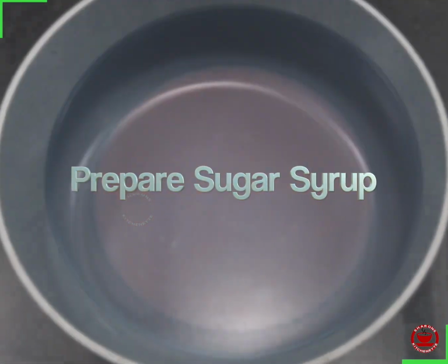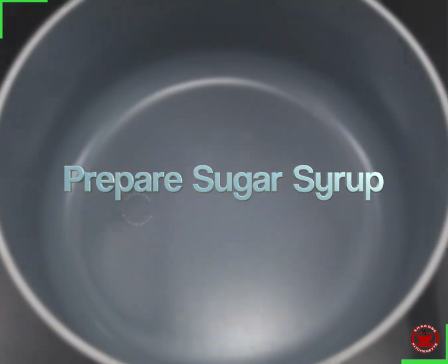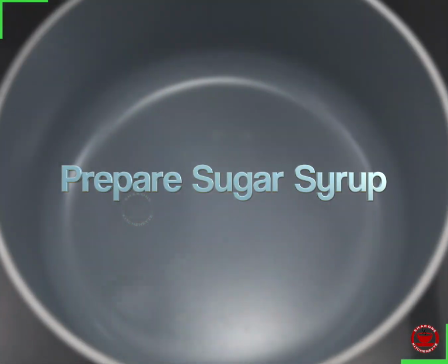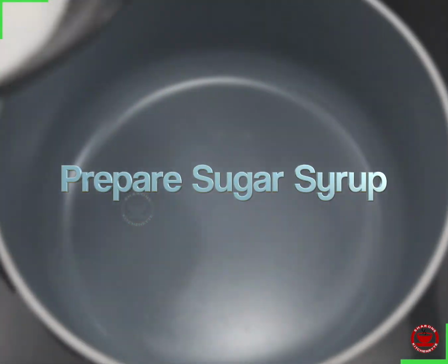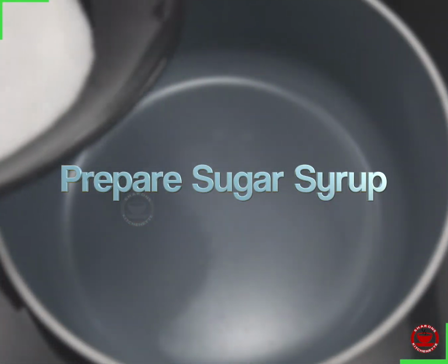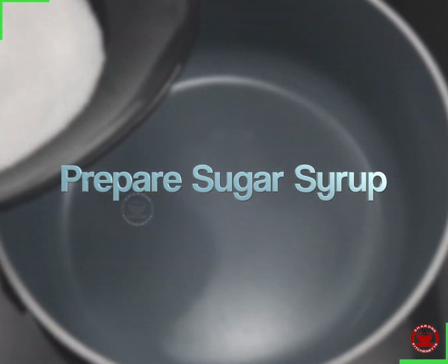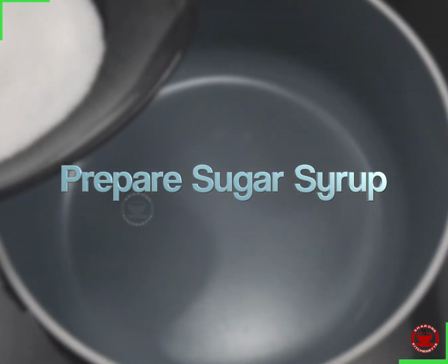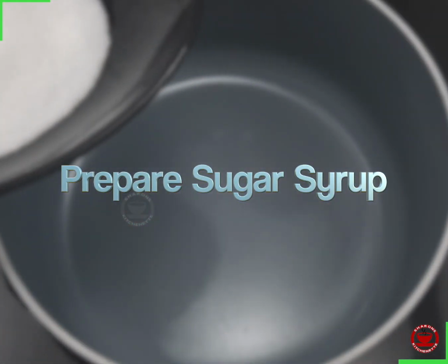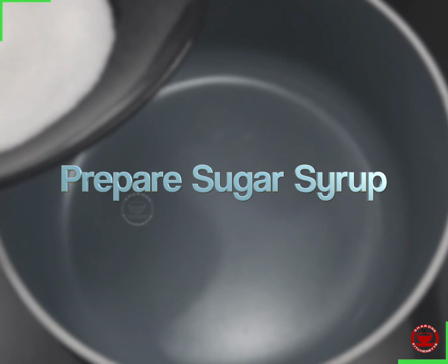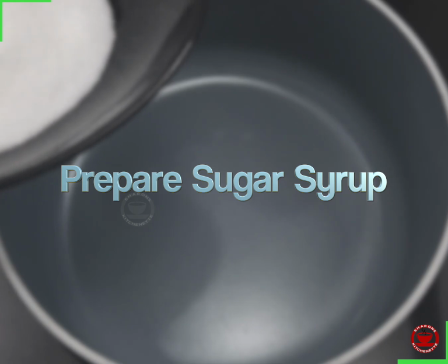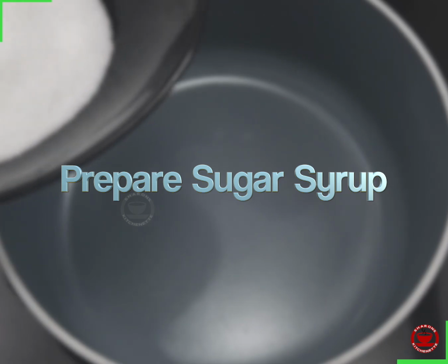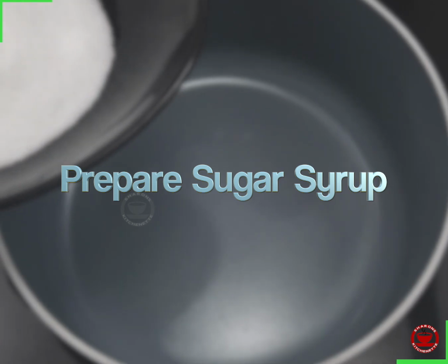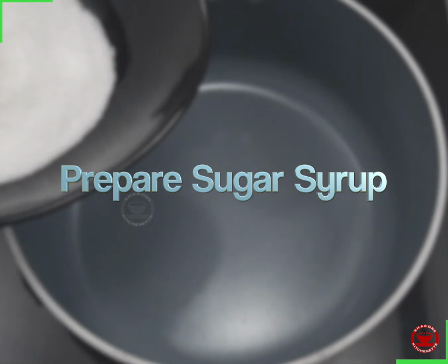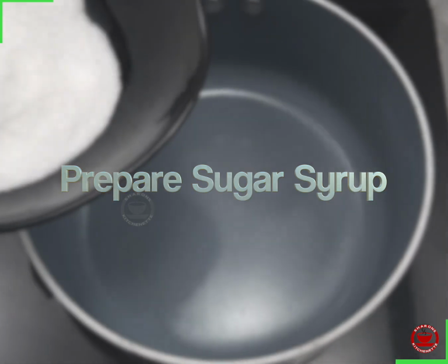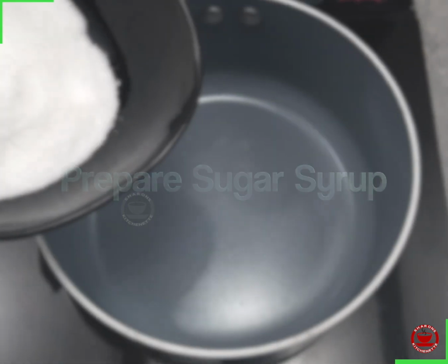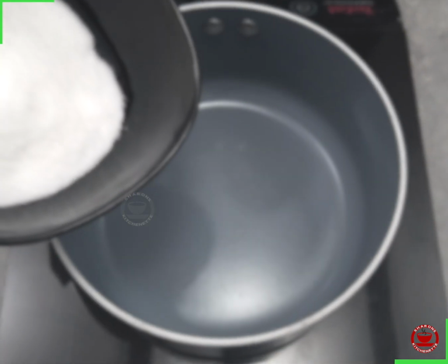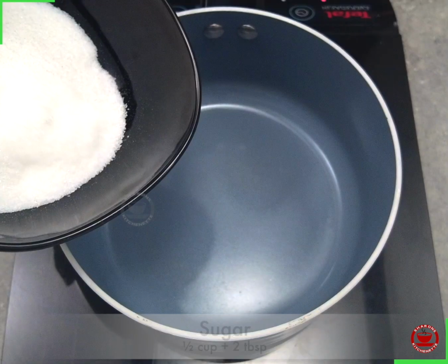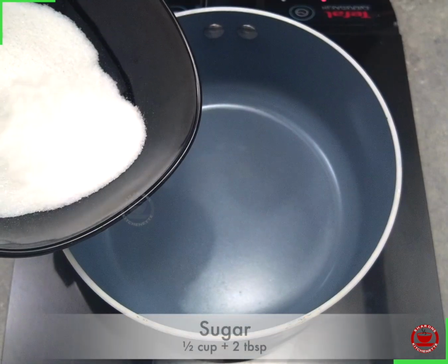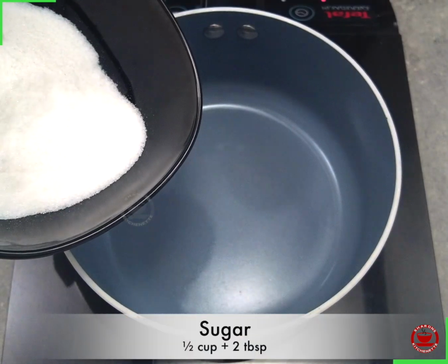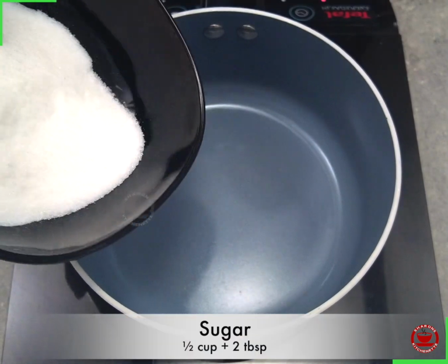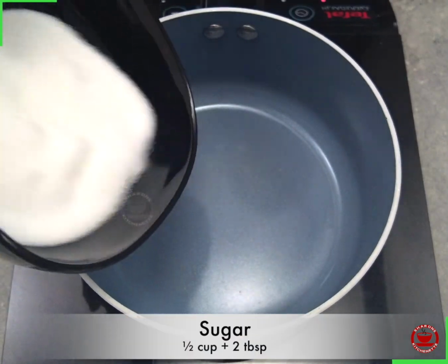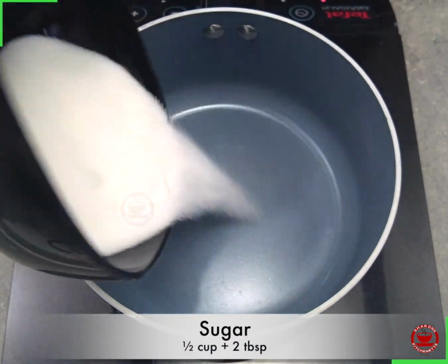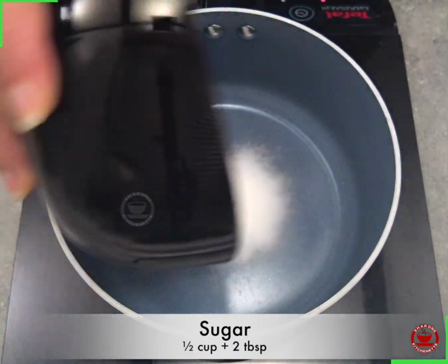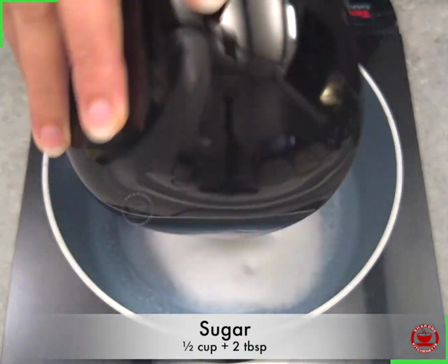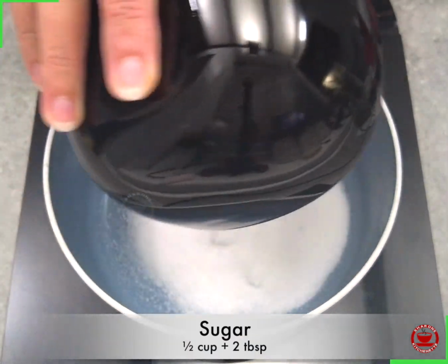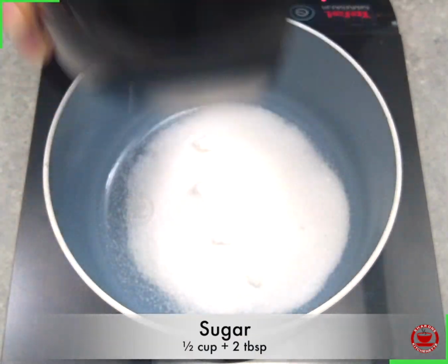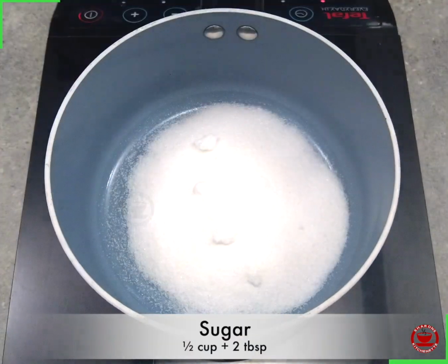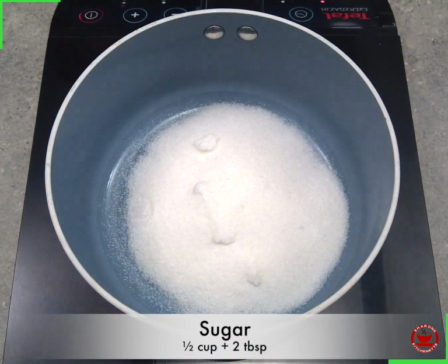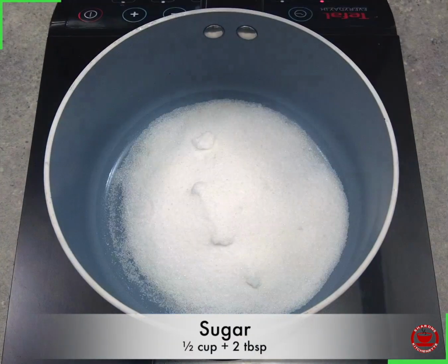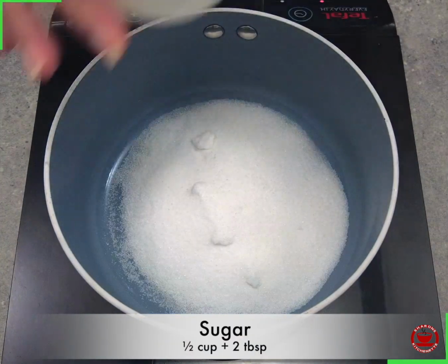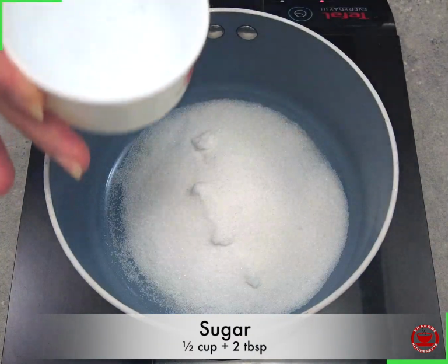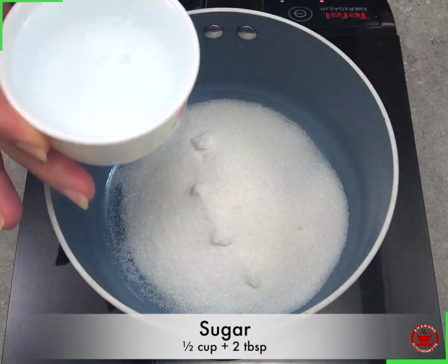Let's prepare the sugar sauce. We will make the sauce of sugar.